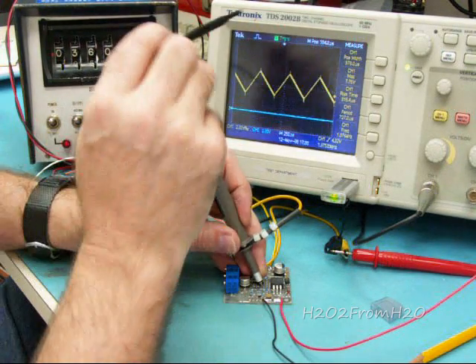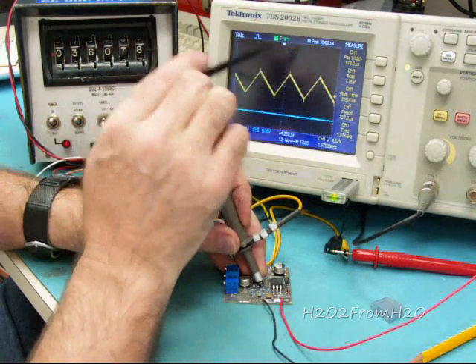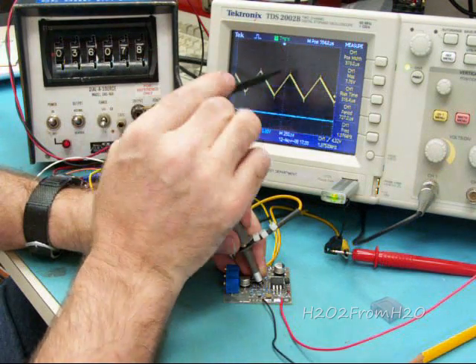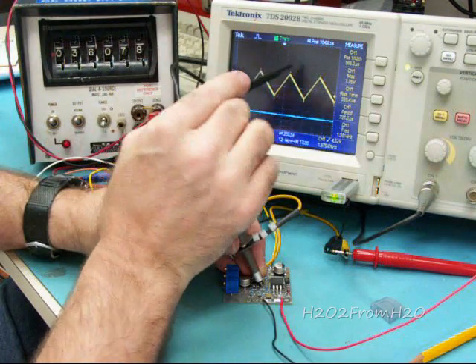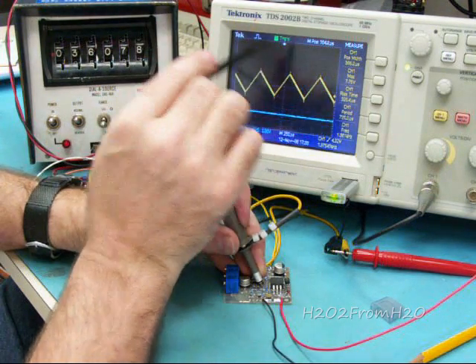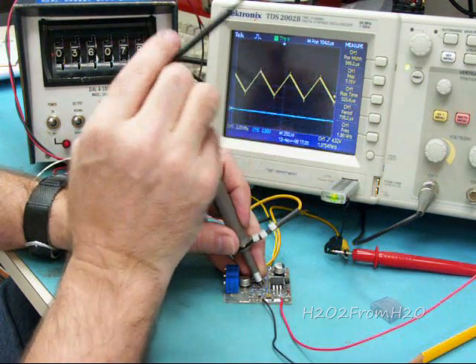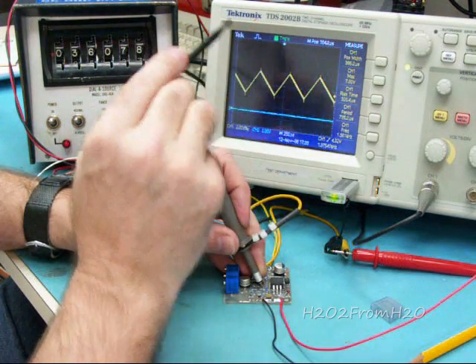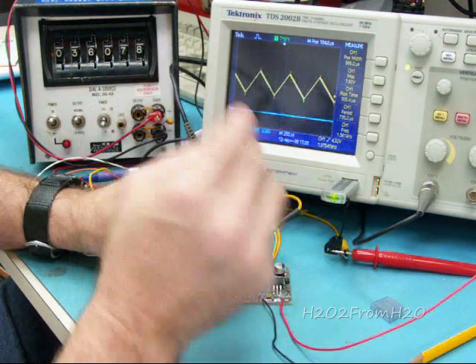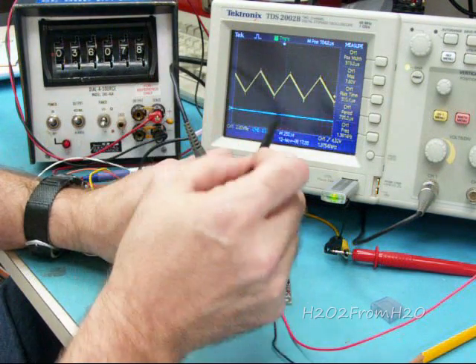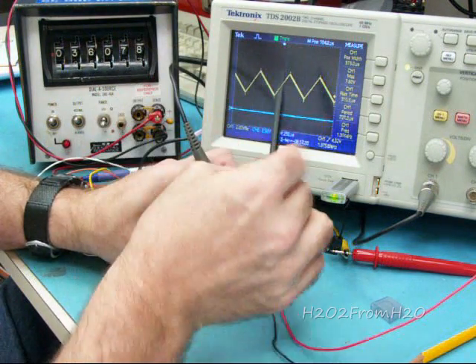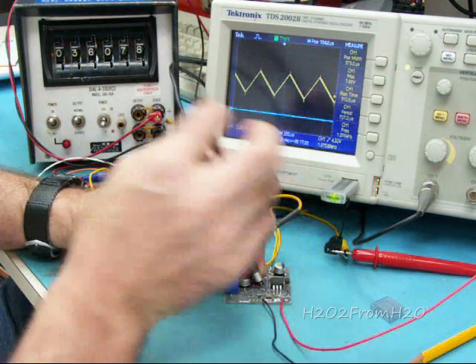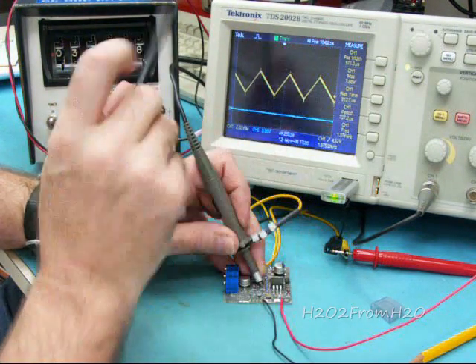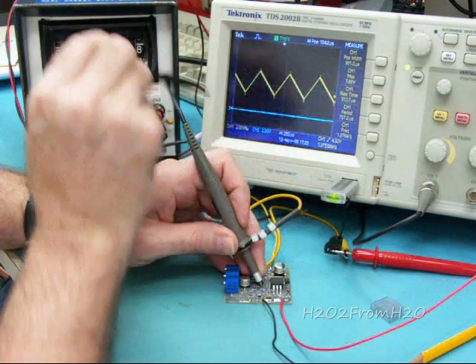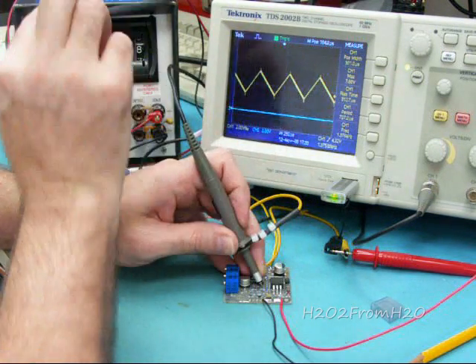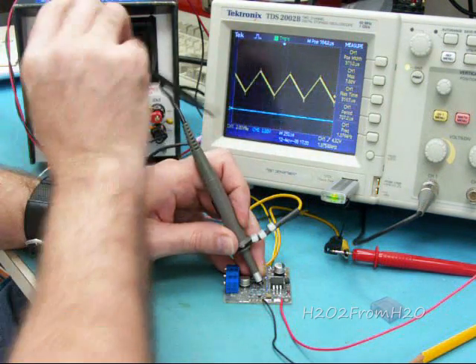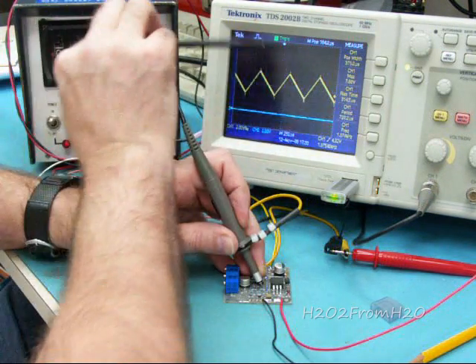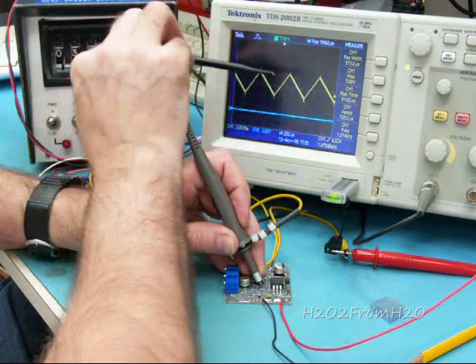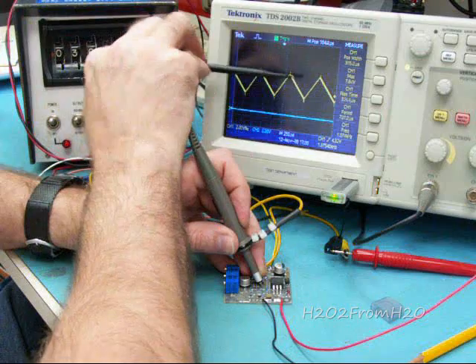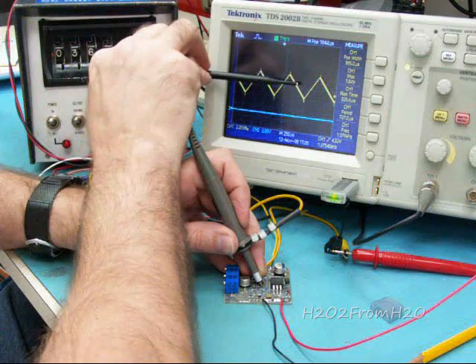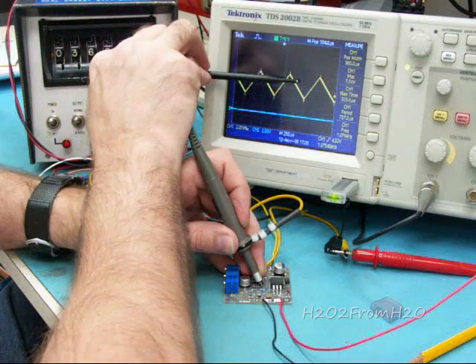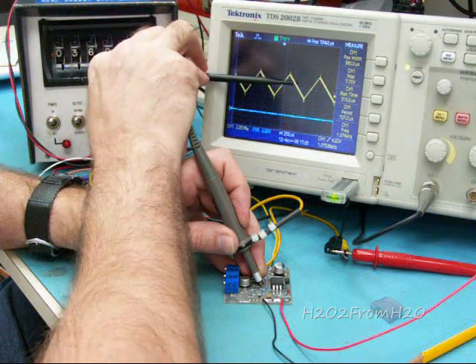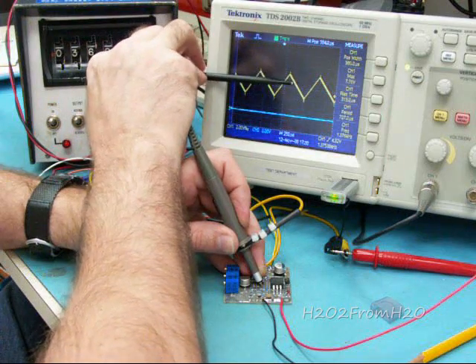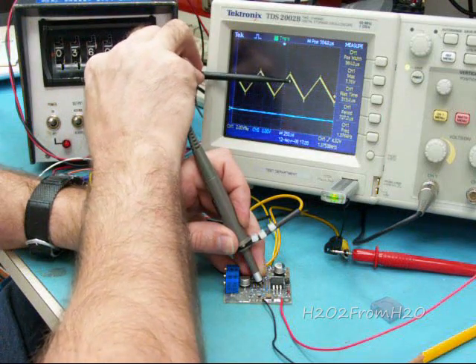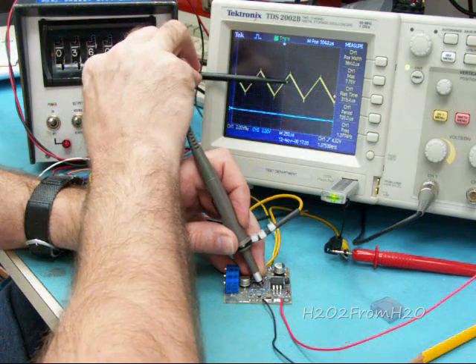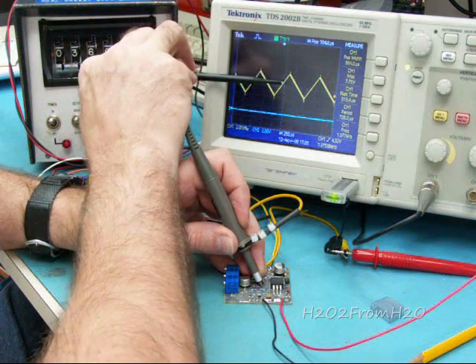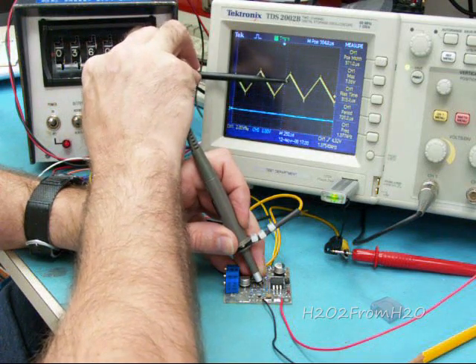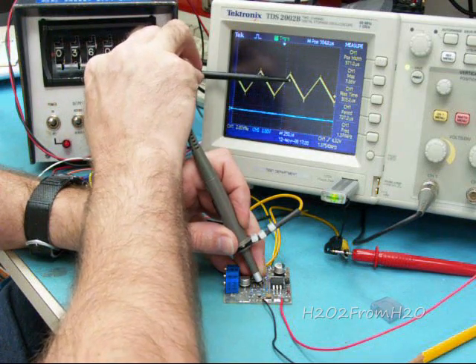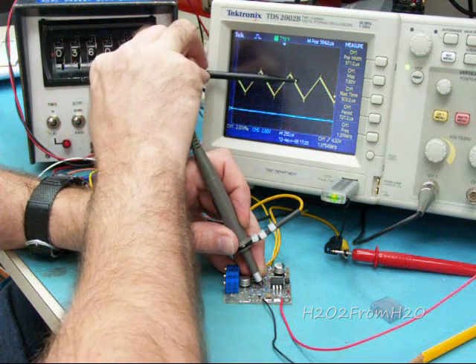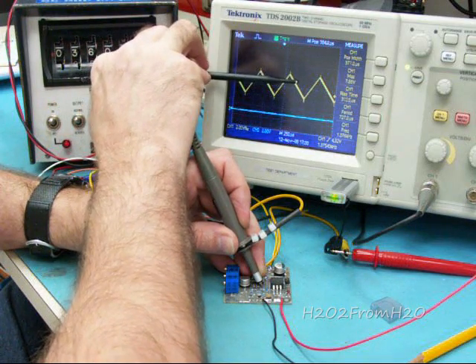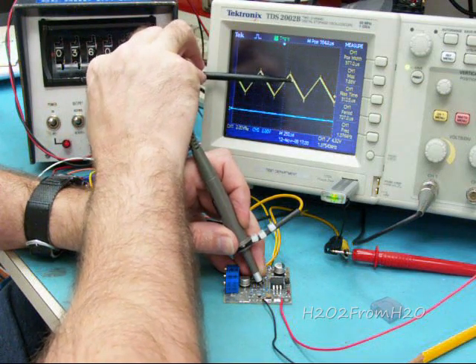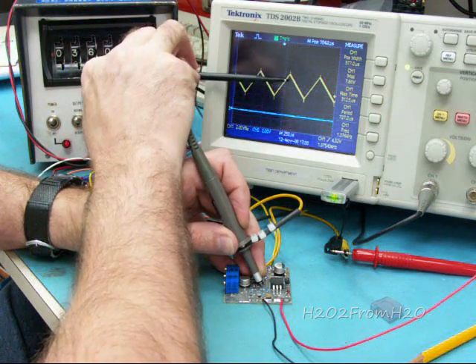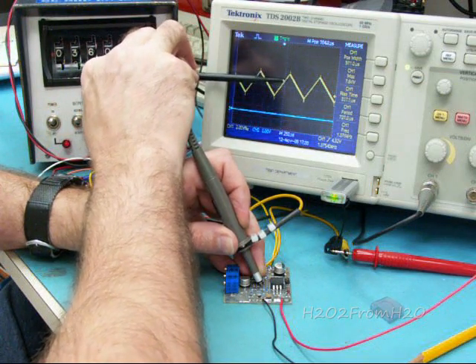Right now we're looking at a reference point somewhere in here, right at the top.